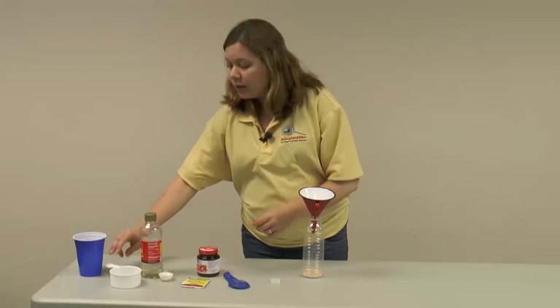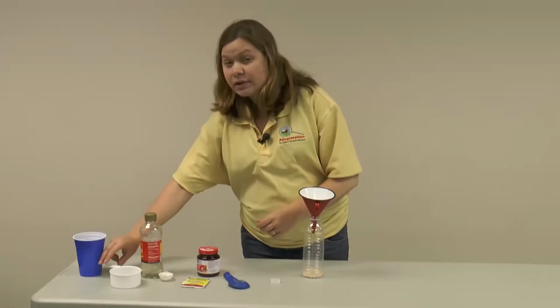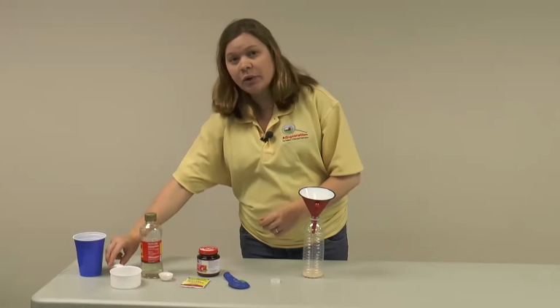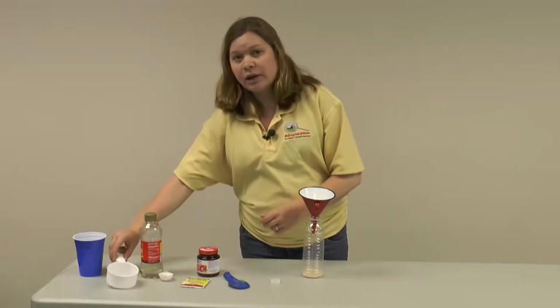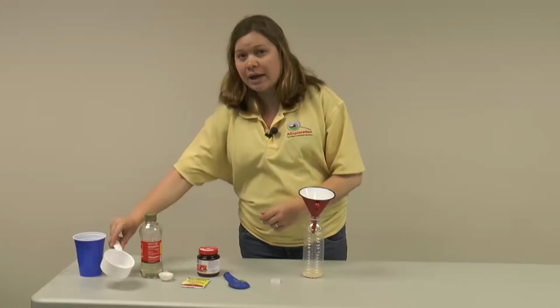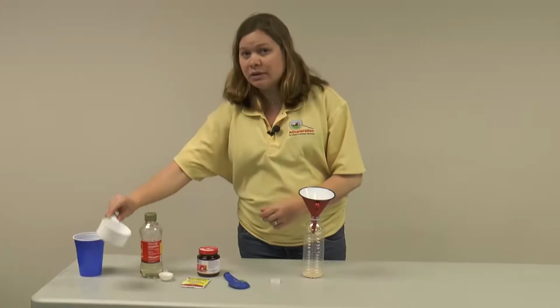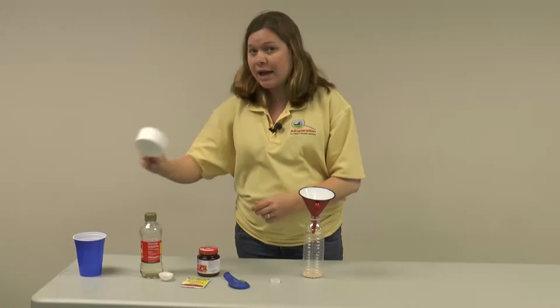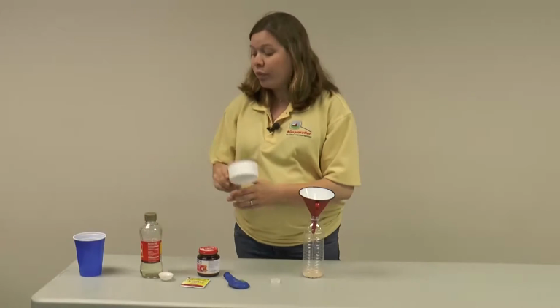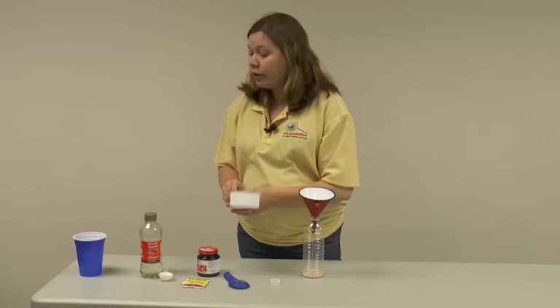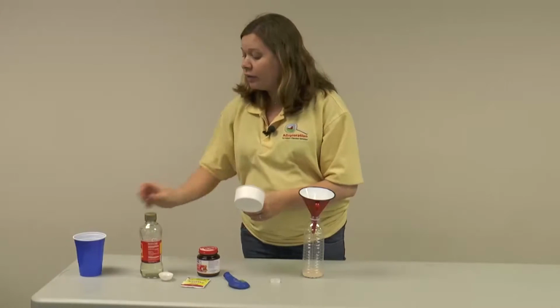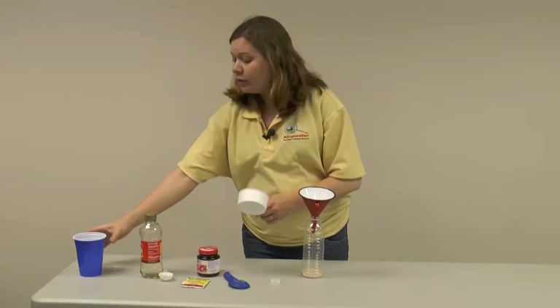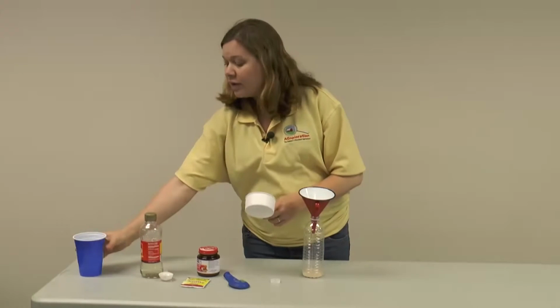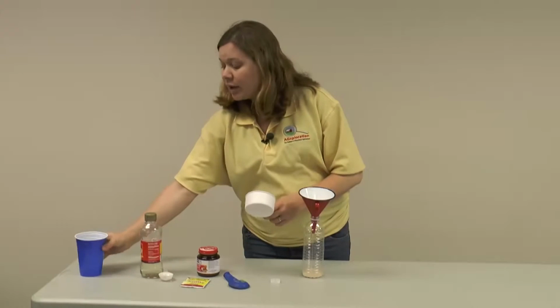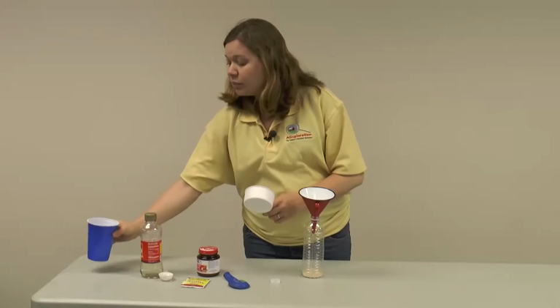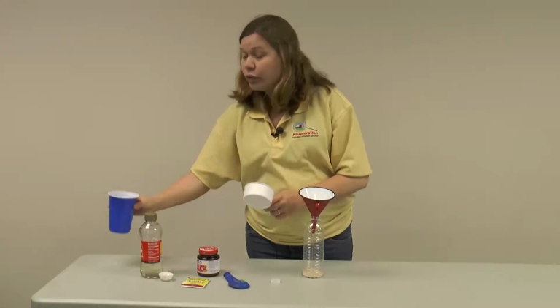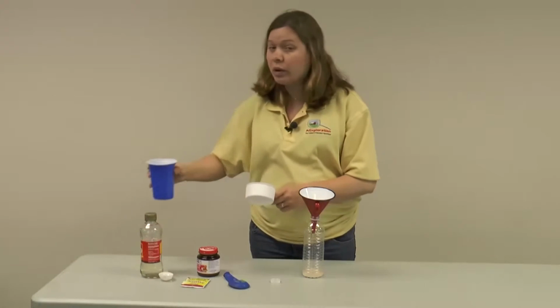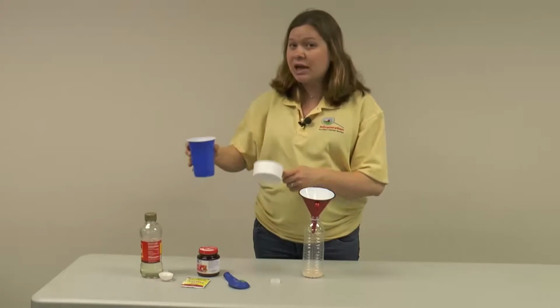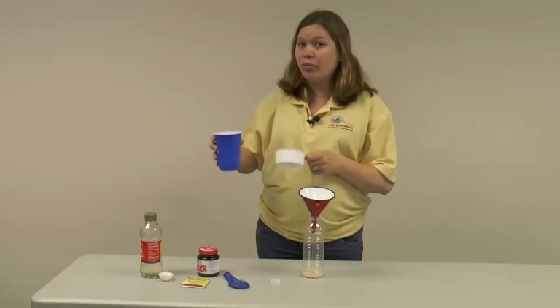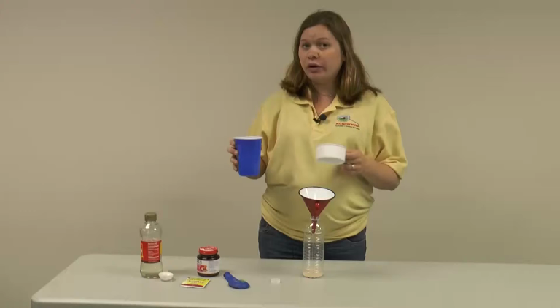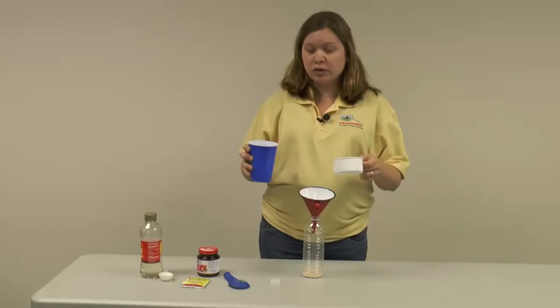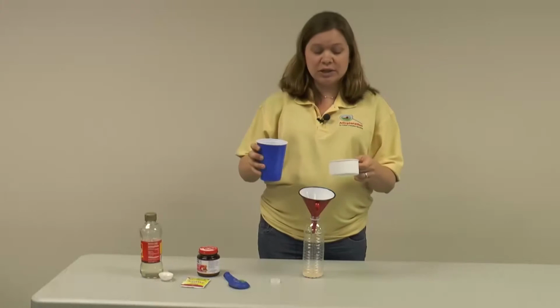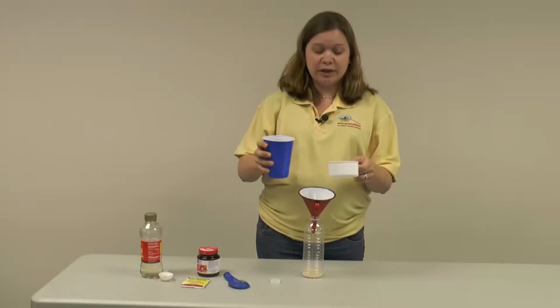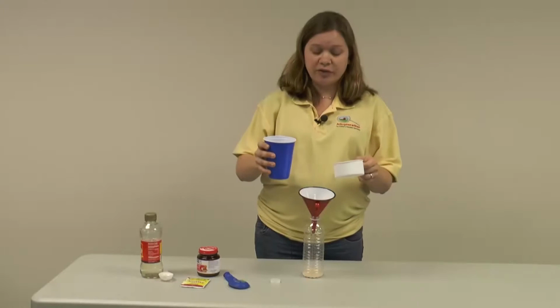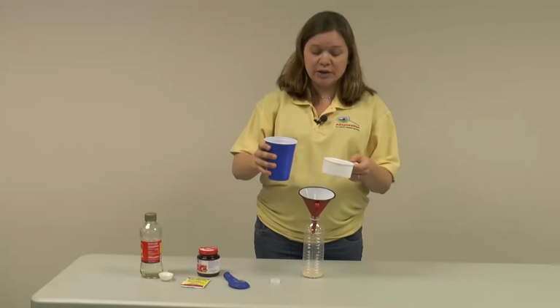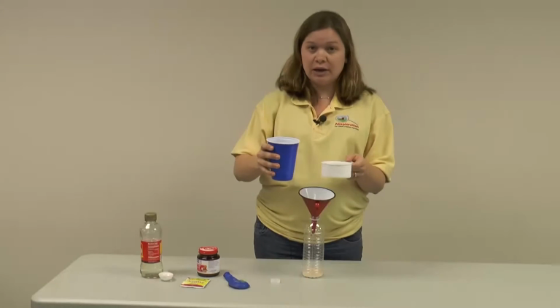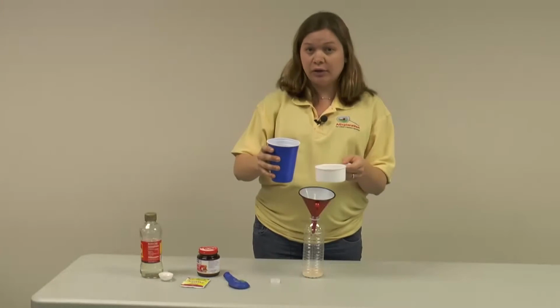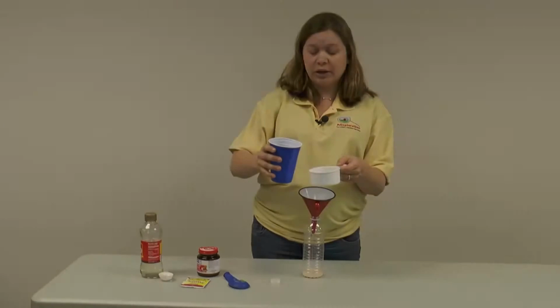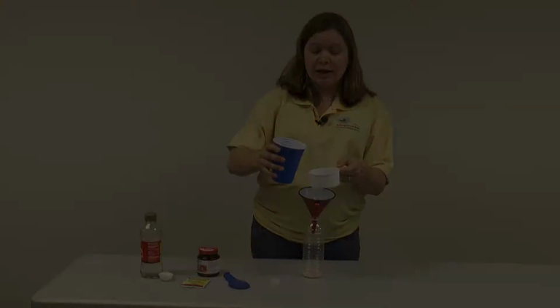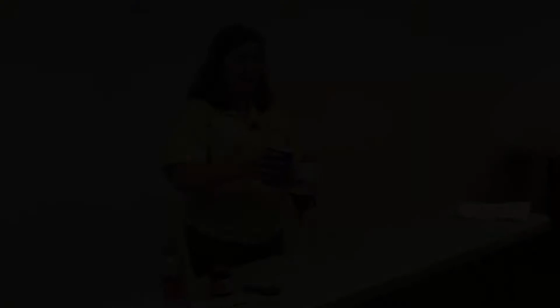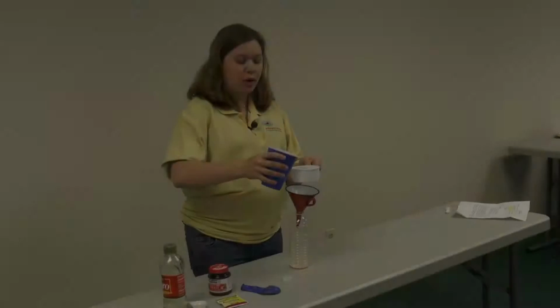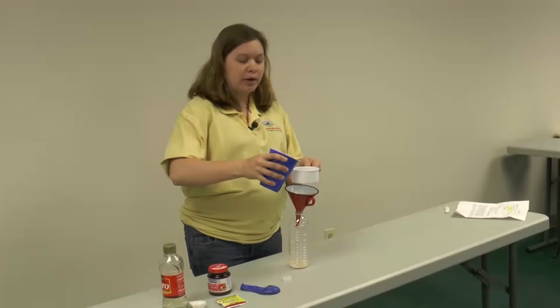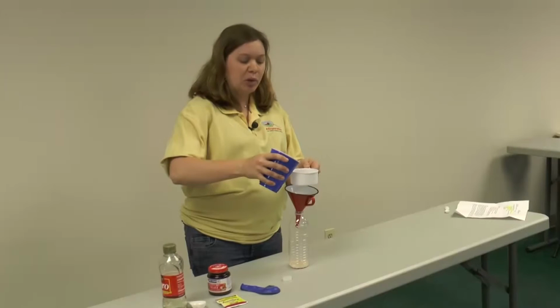Next, I'm going to add some tap water. I've got some lukewarm tap water just out of the faucet, and you're going to add one cup.